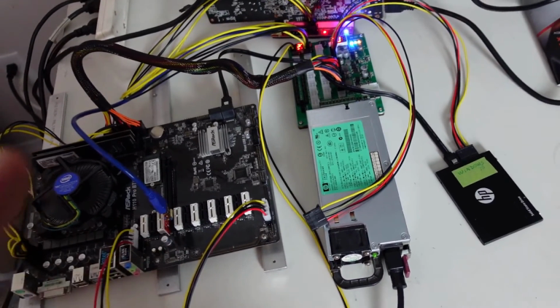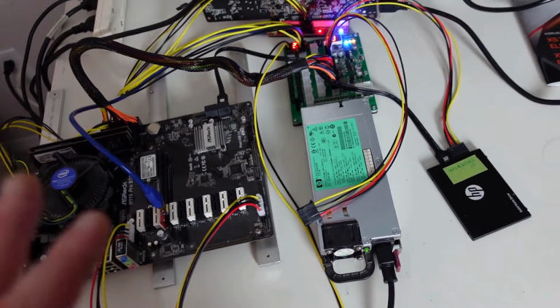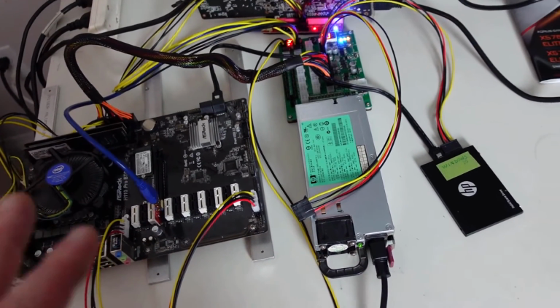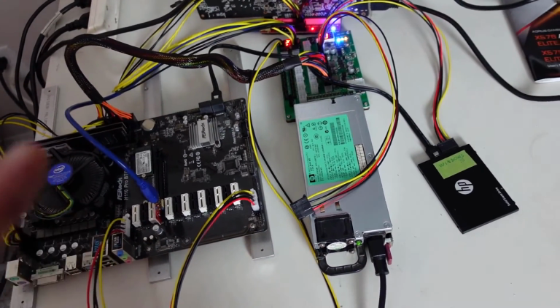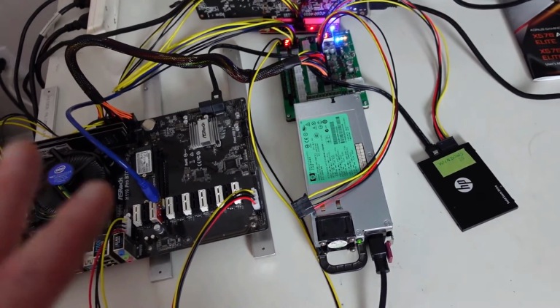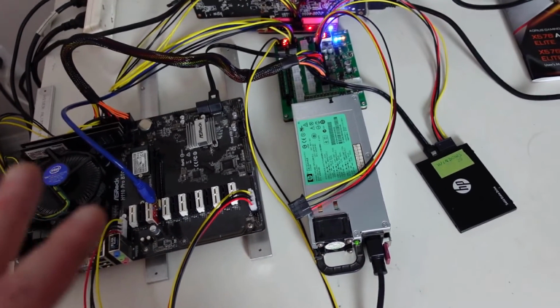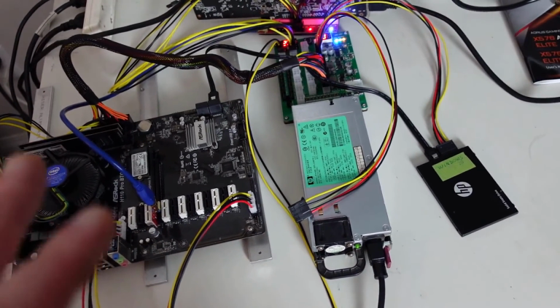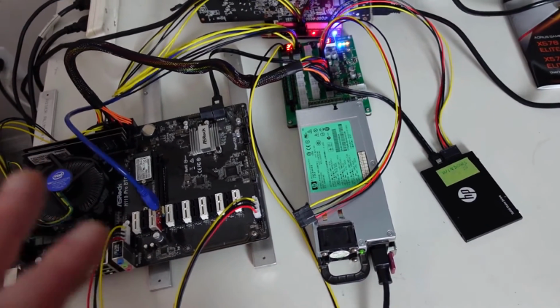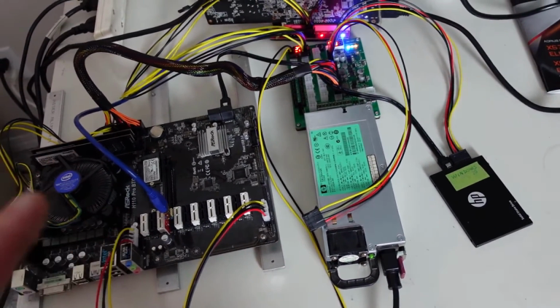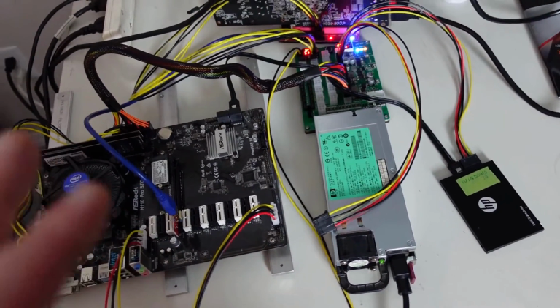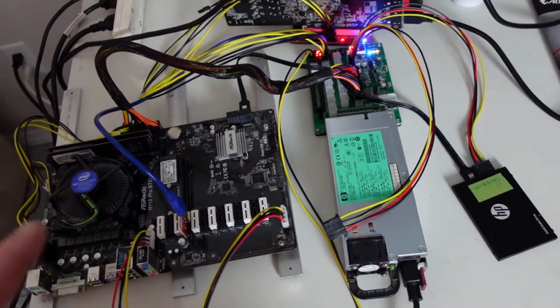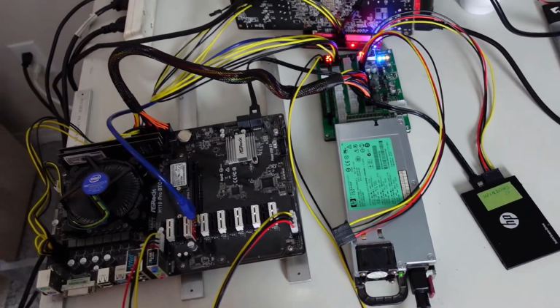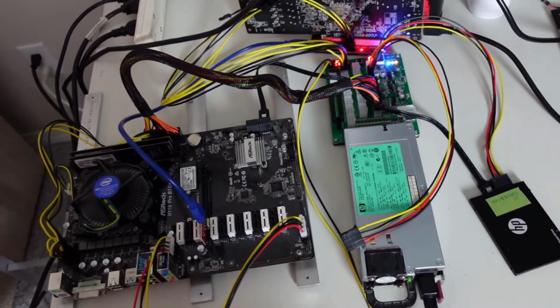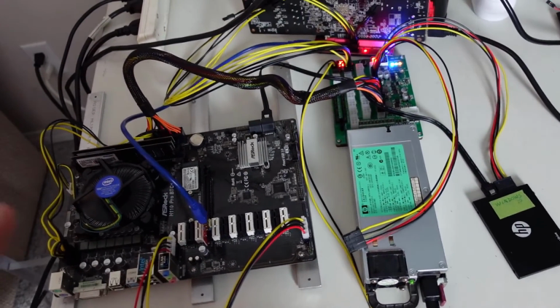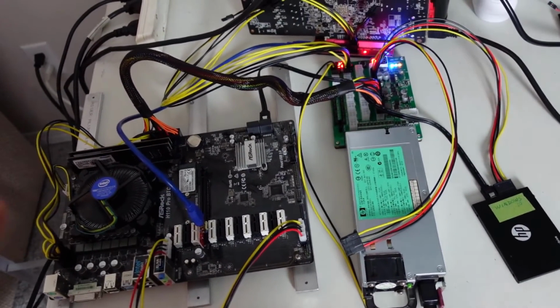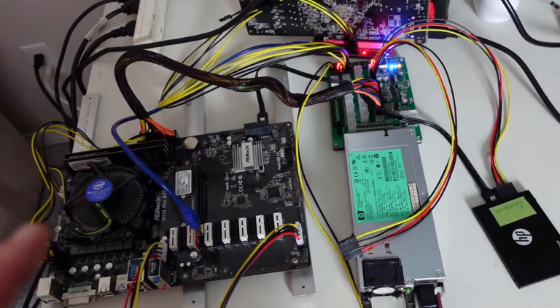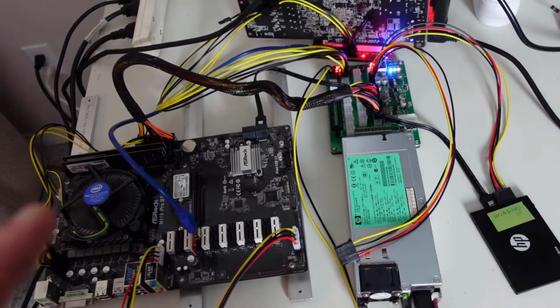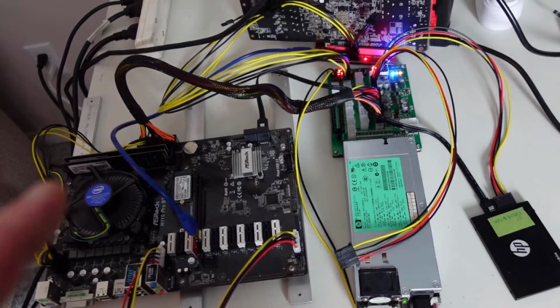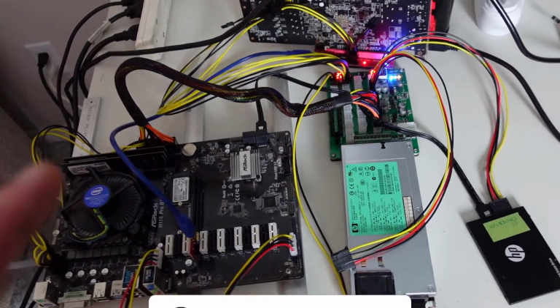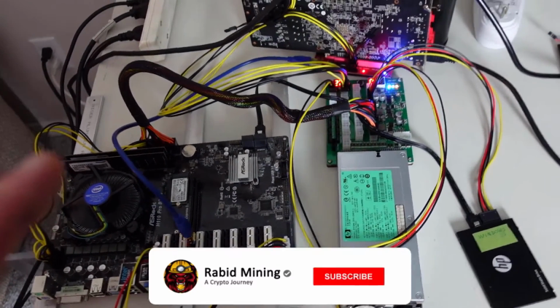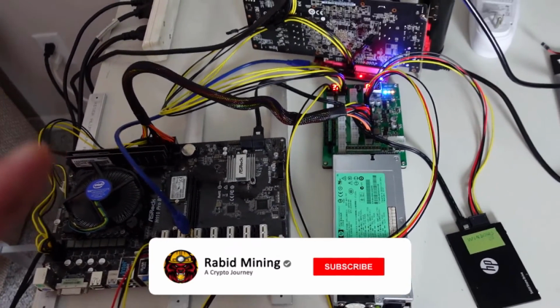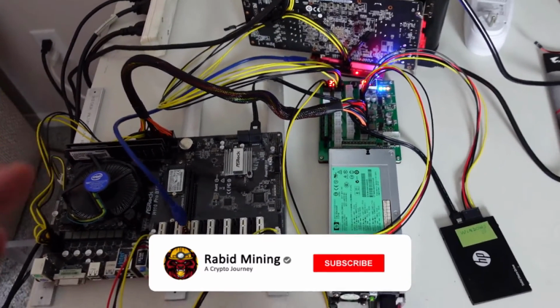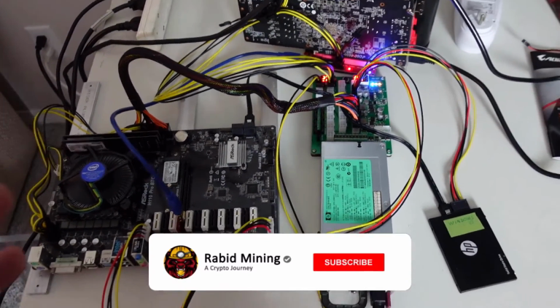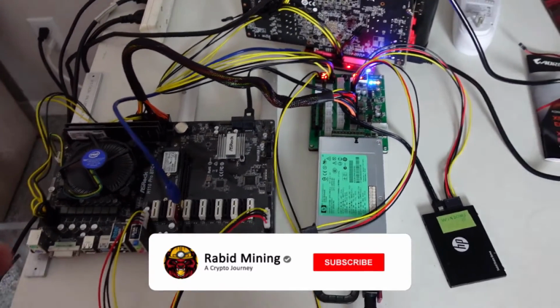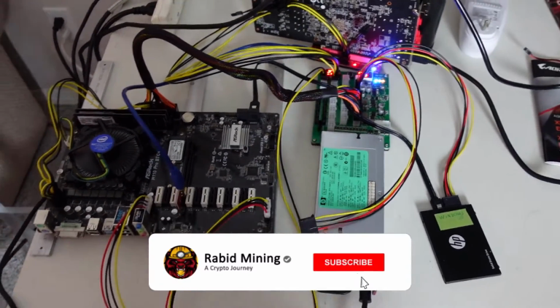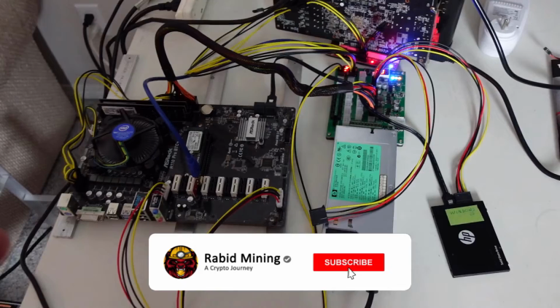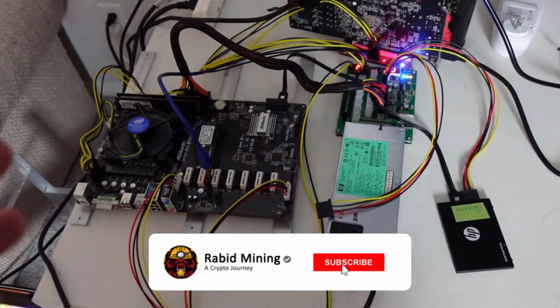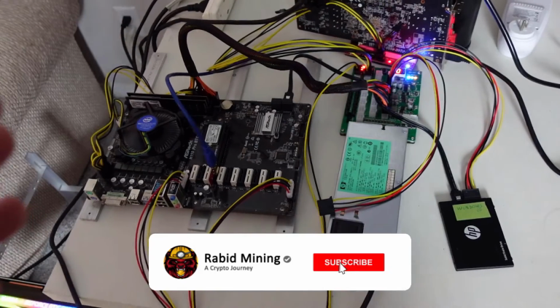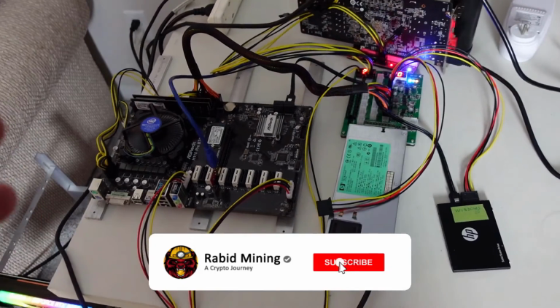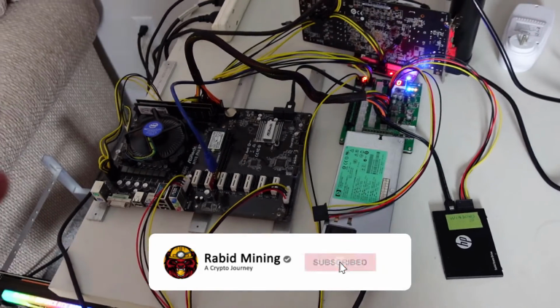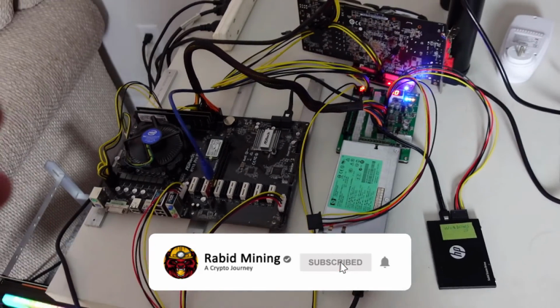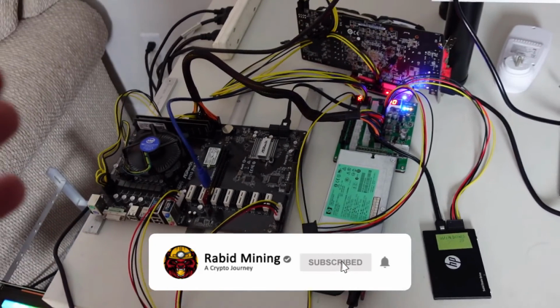That pretty much sums up this video. If you ever unplug anything or make changes, make sure you turn the power off first — do not work on it while it's running. Thanks for watching, catch you on the next one.